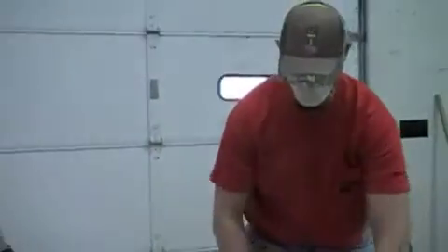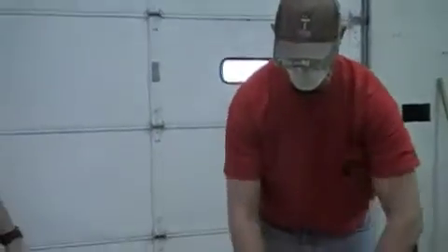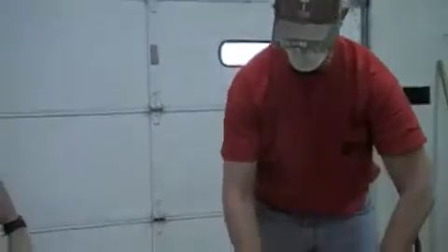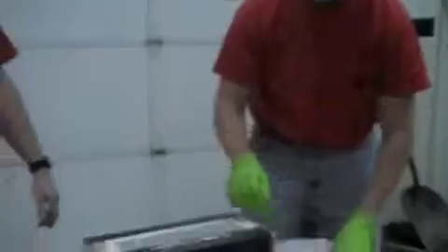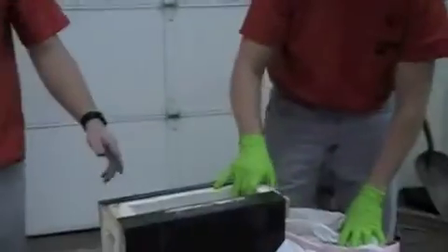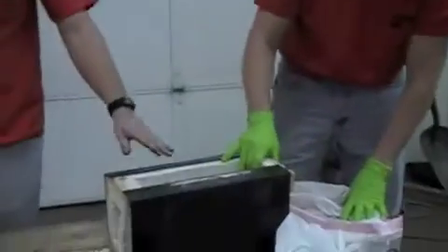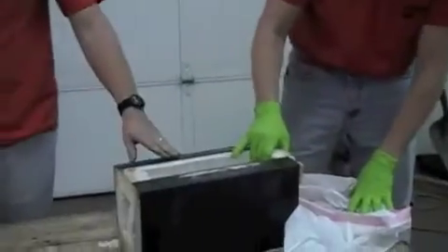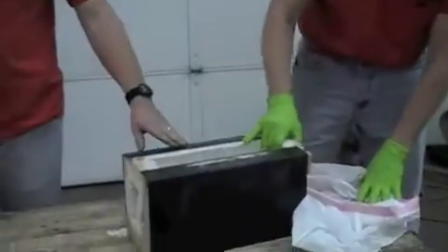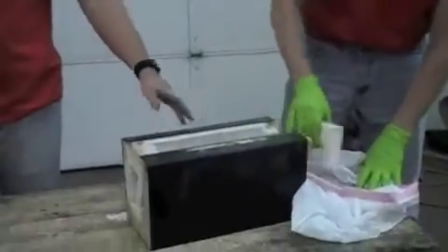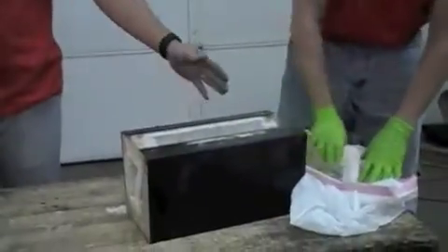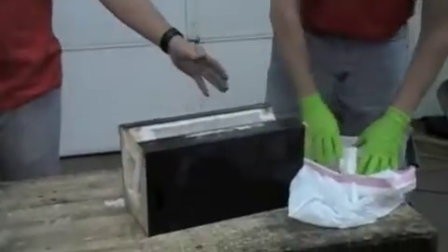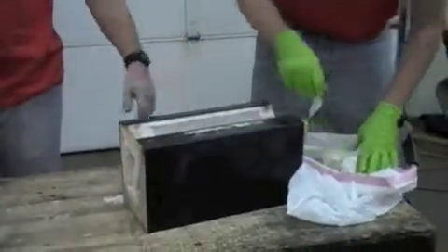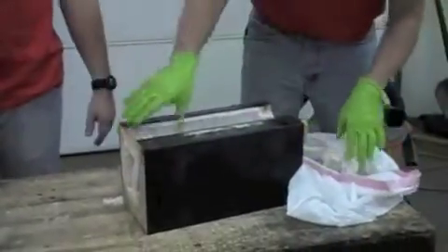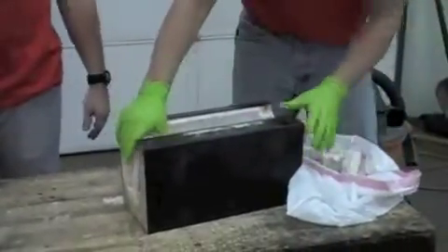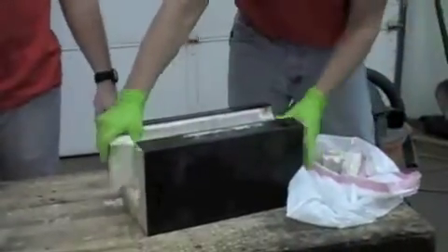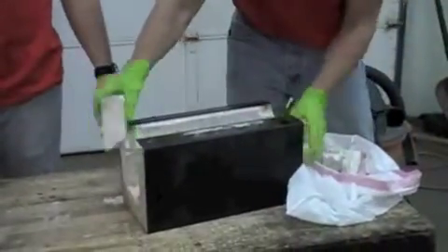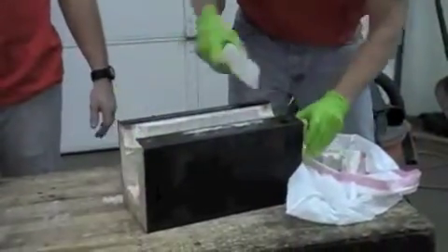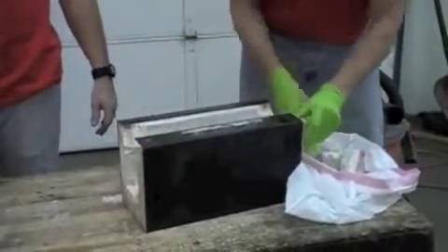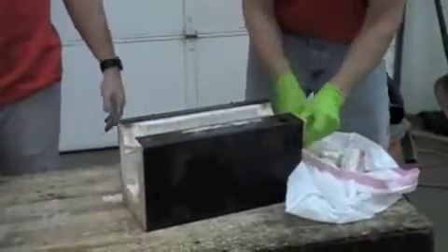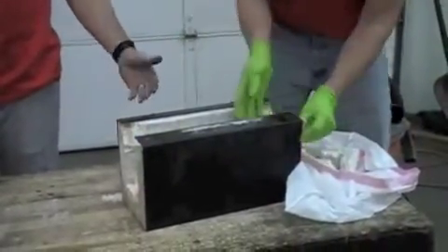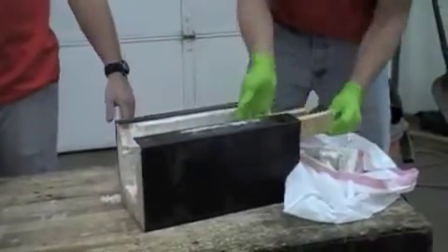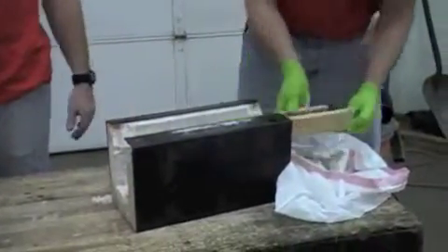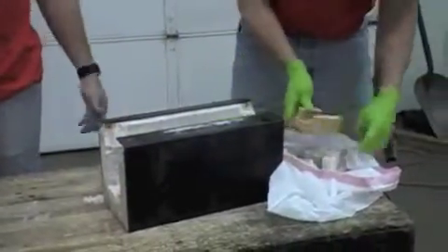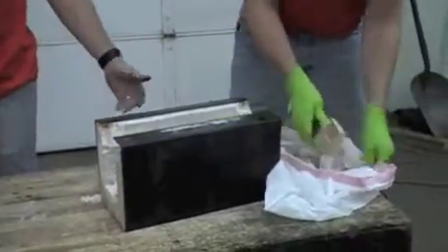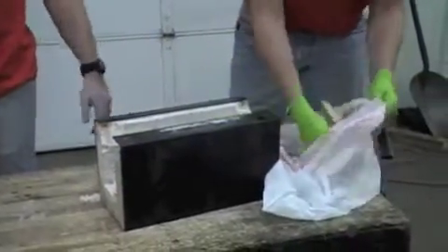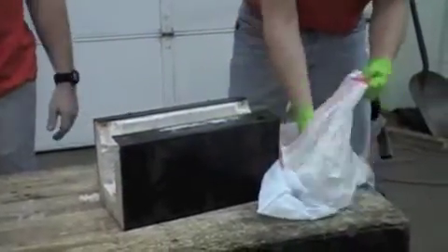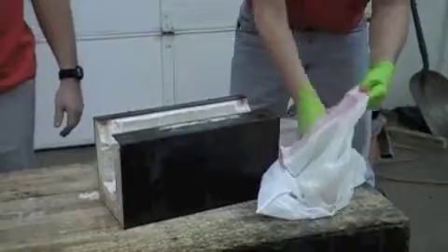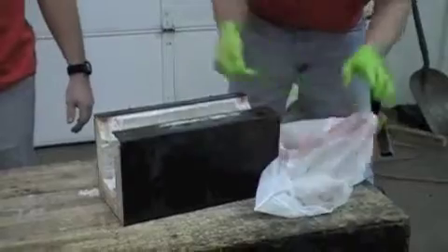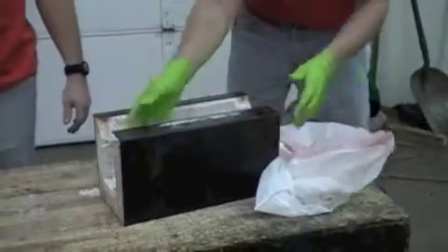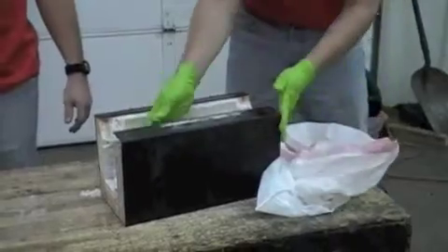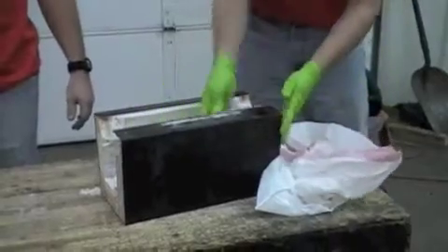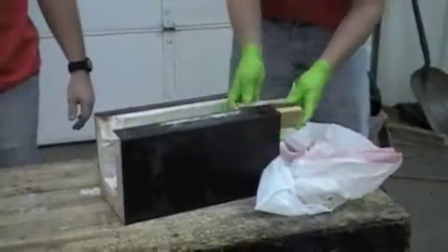While you're removing your old liner, just place it in a plastic bag and dispose of it as soon as you get it out.